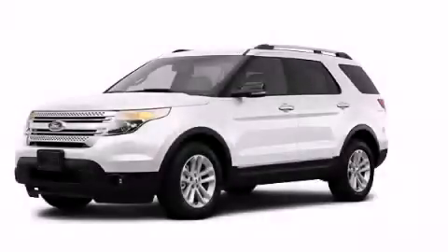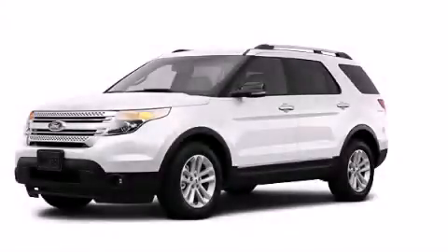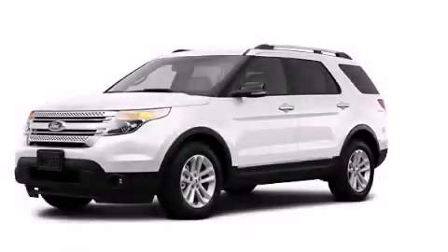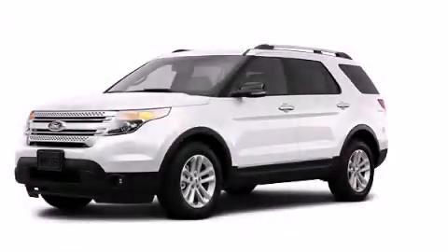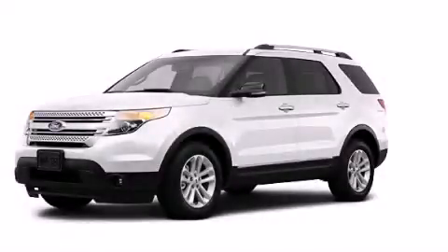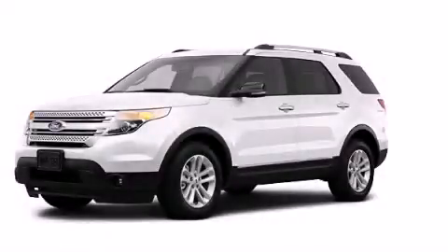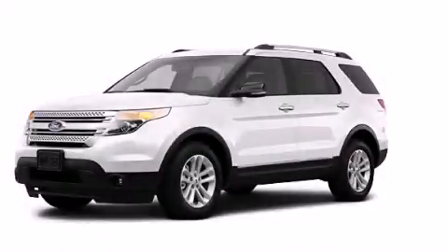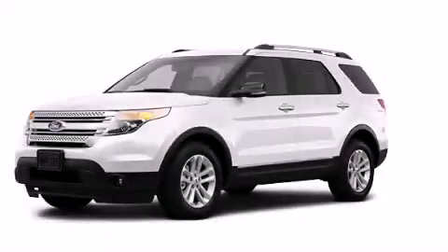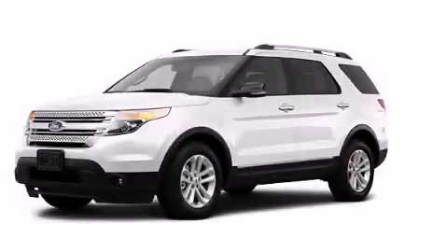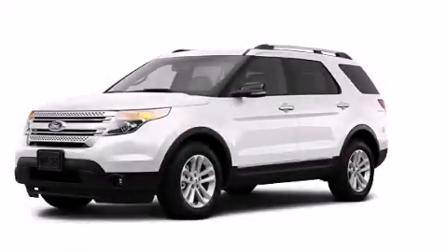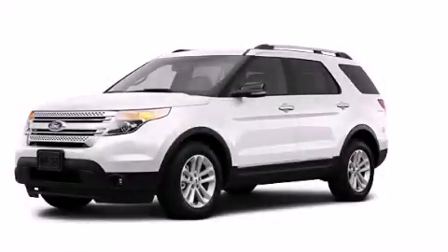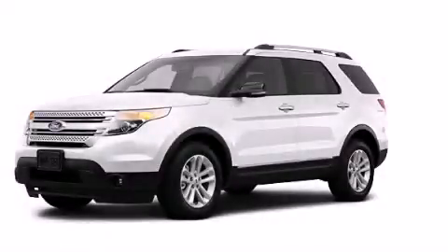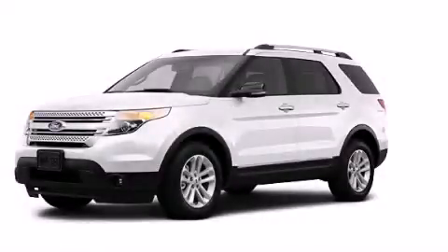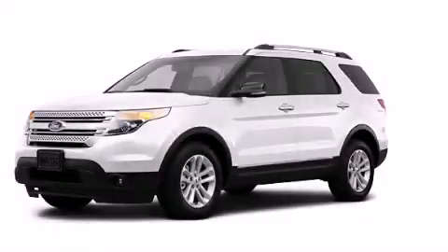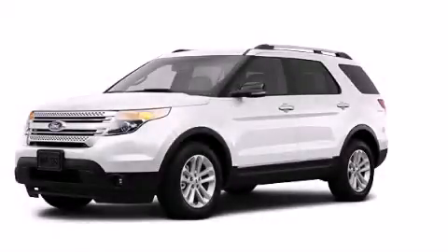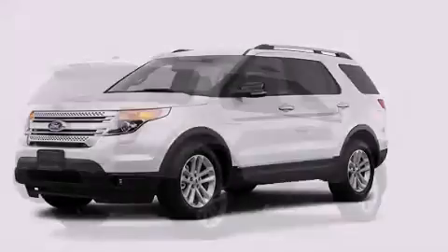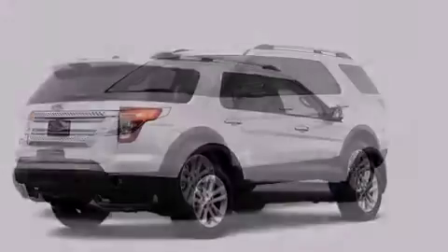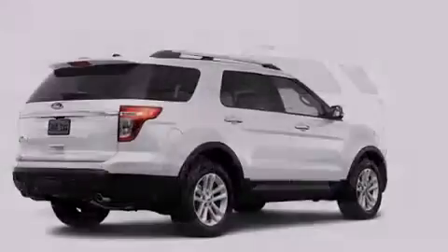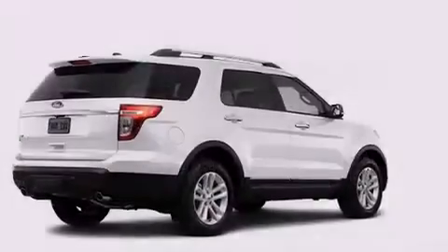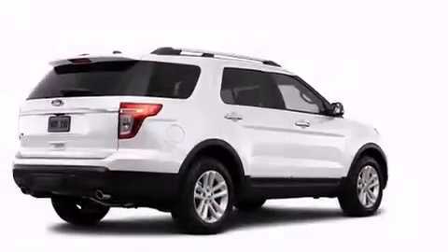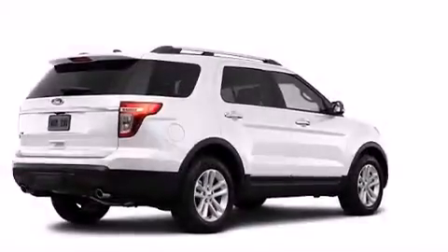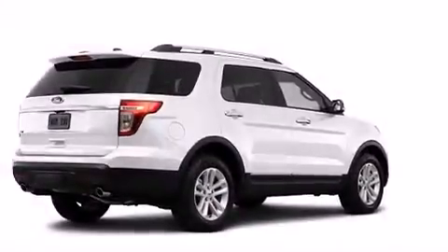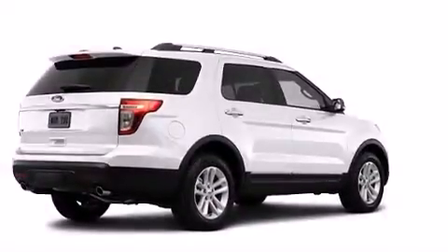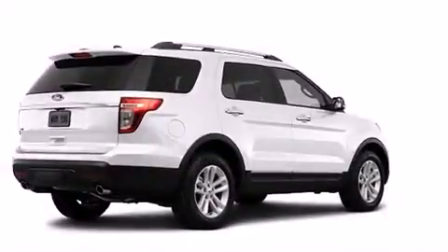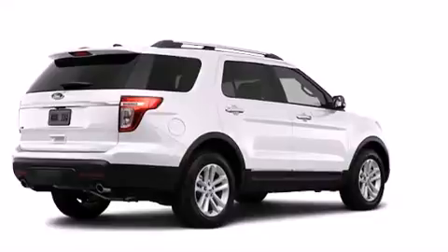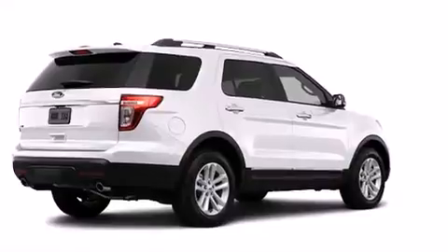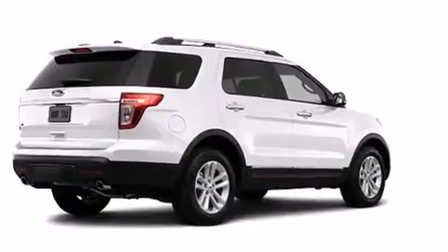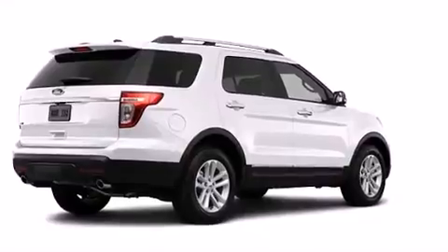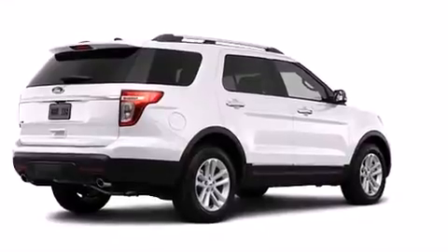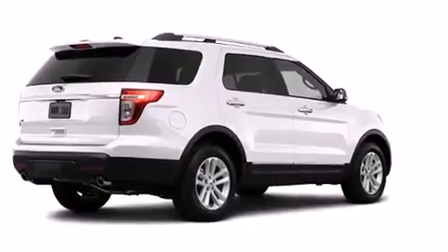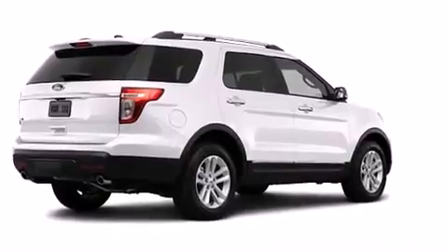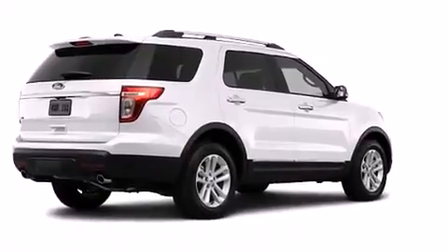This is a 2013 Ford Explorer, for when safety, size, and space are of importance.